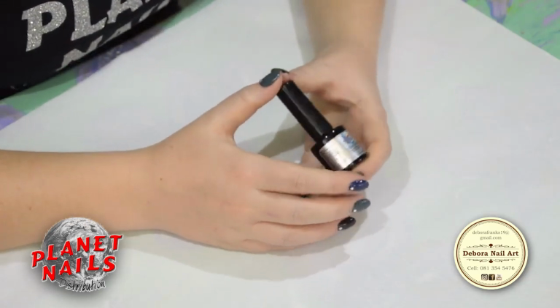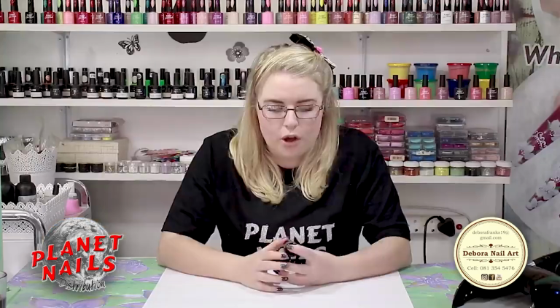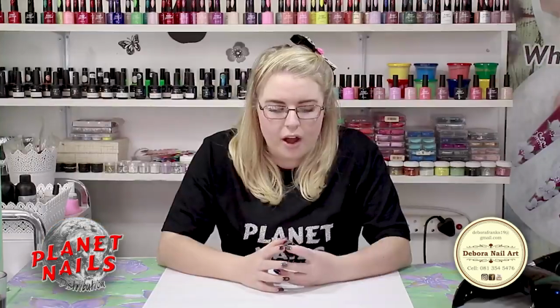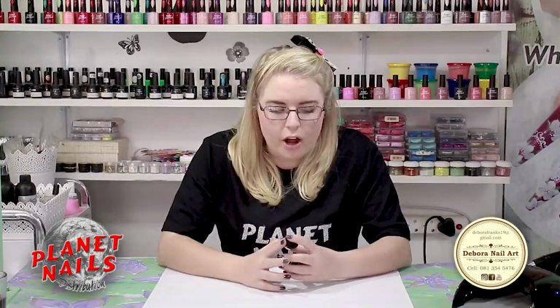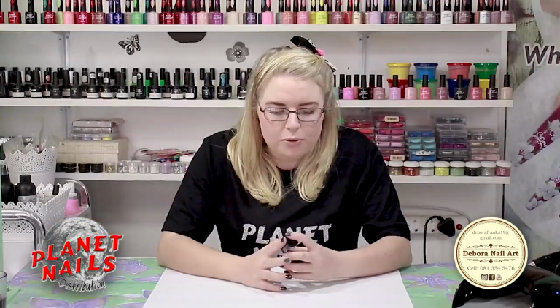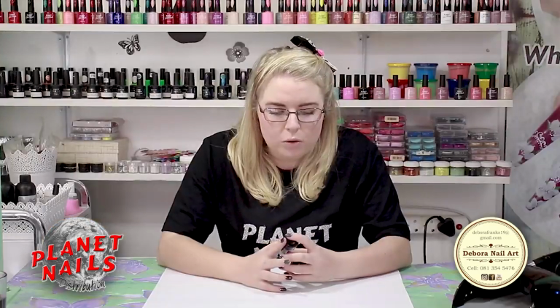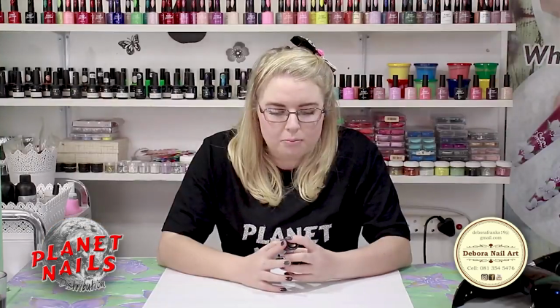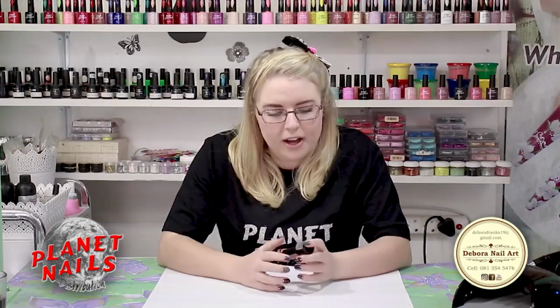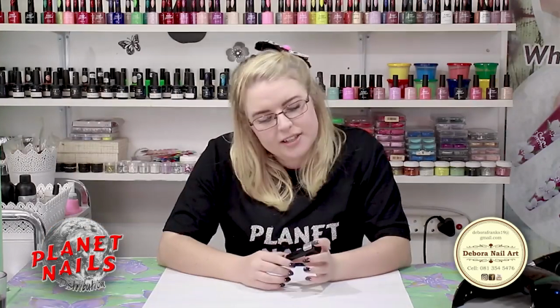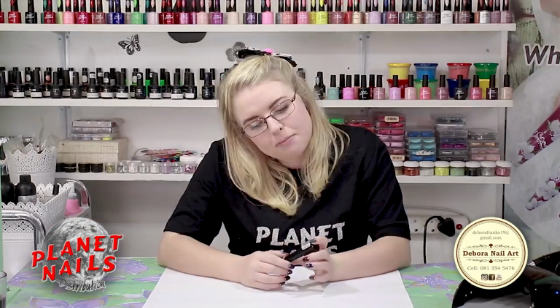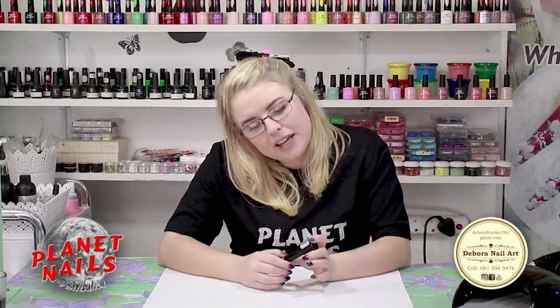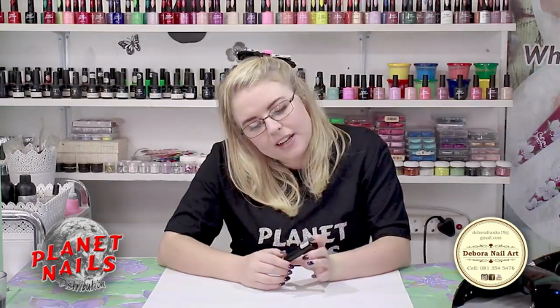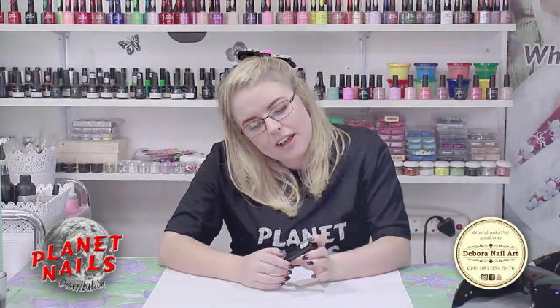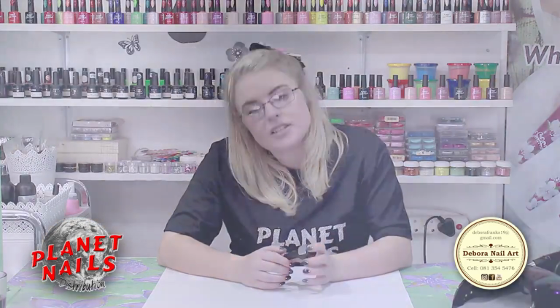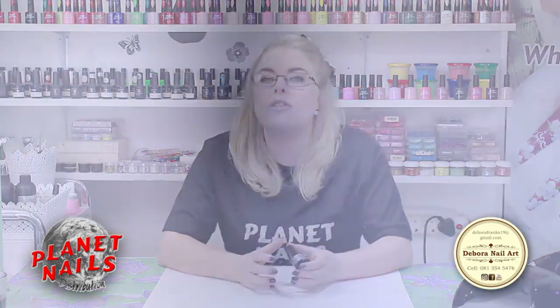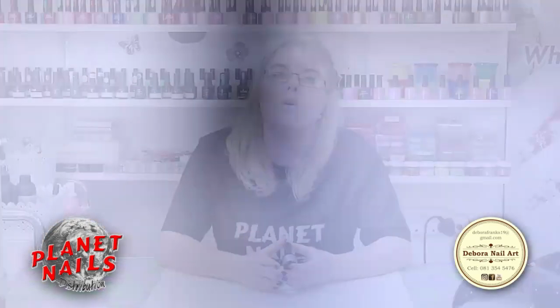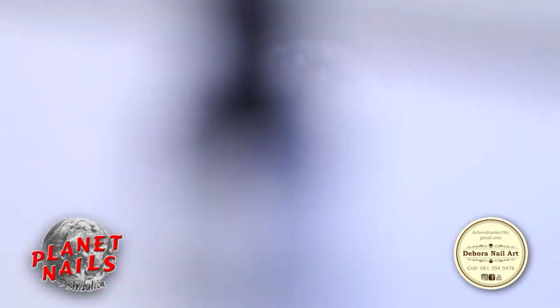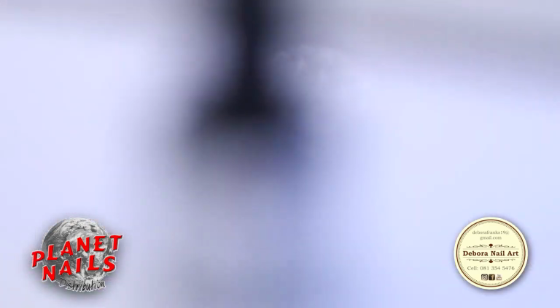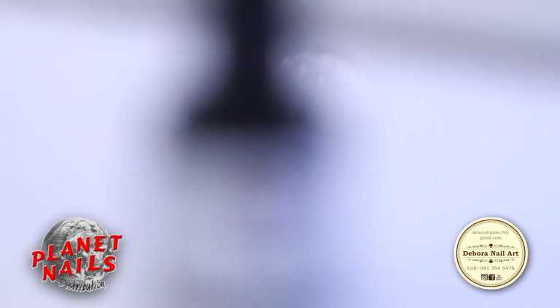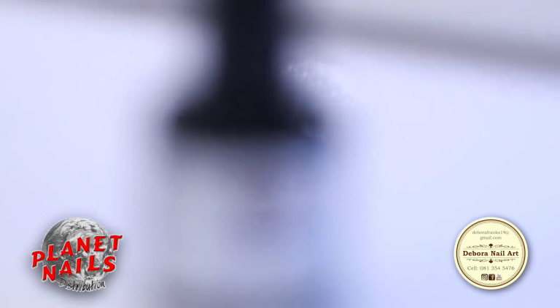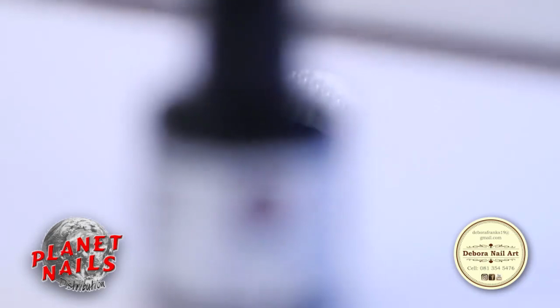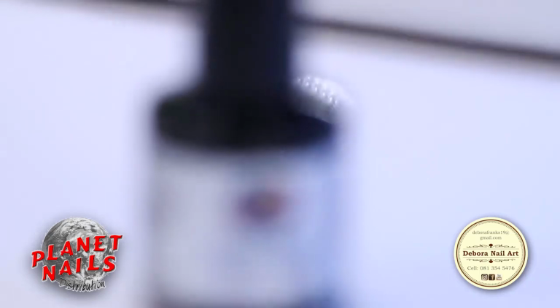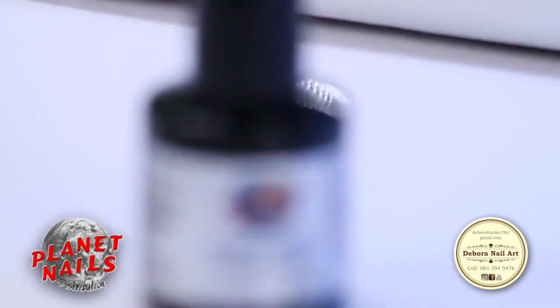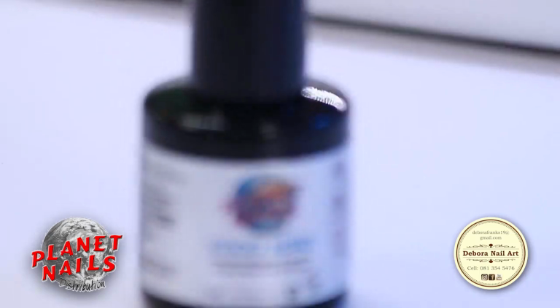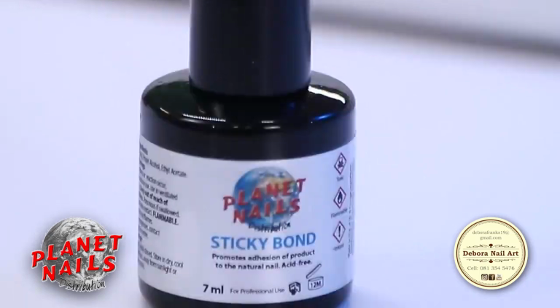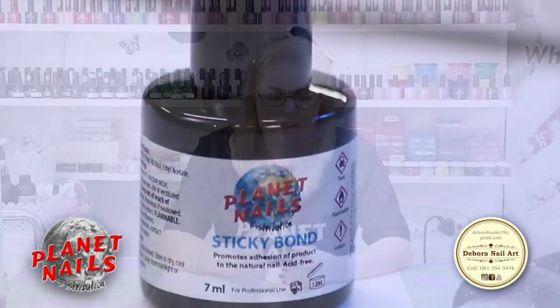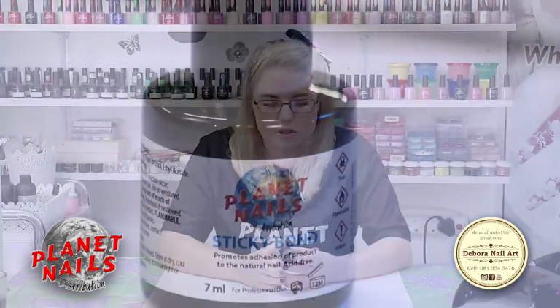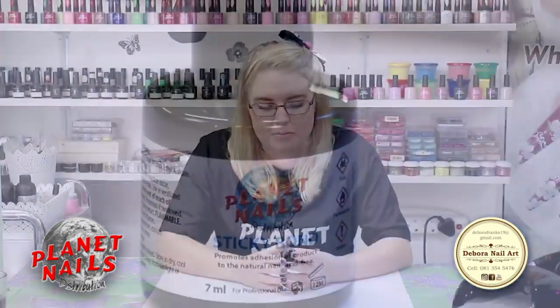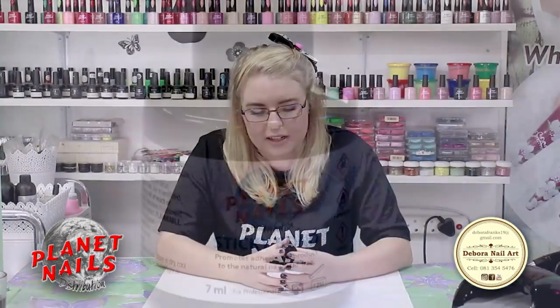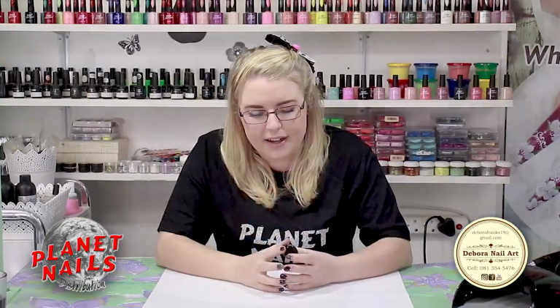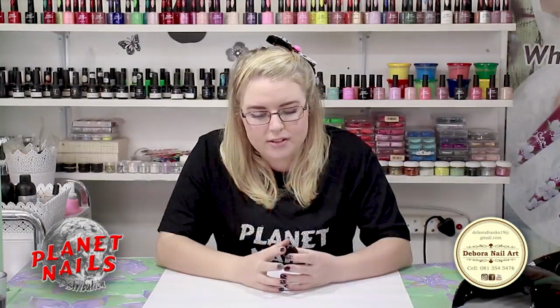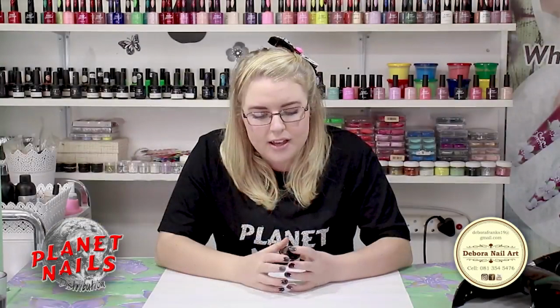I hope you will buy this at Planet Nails. If you are interested in buying this, just go to Planet Nails.